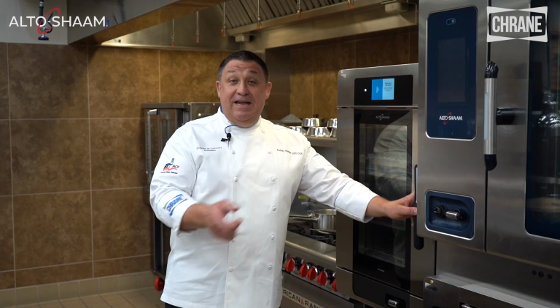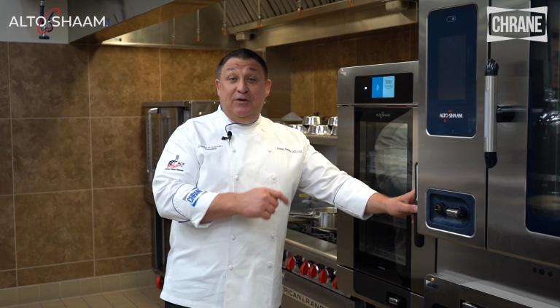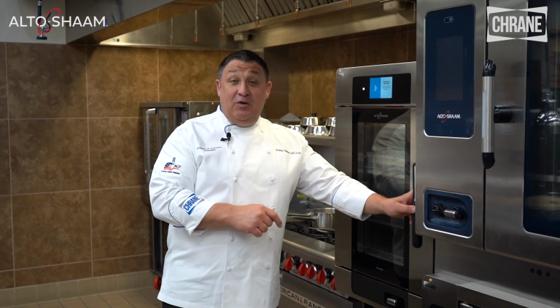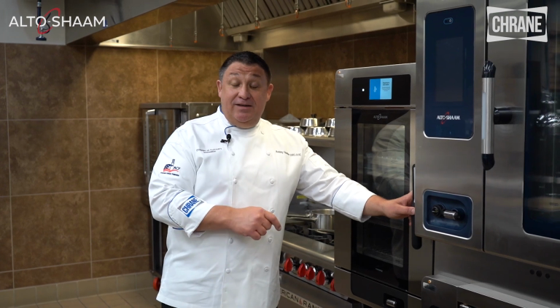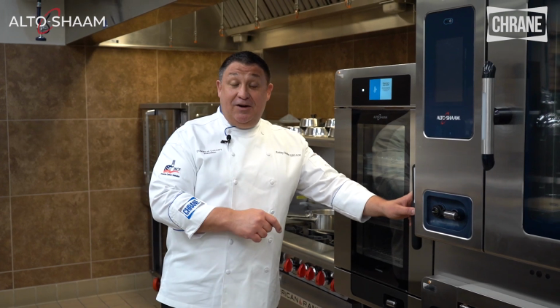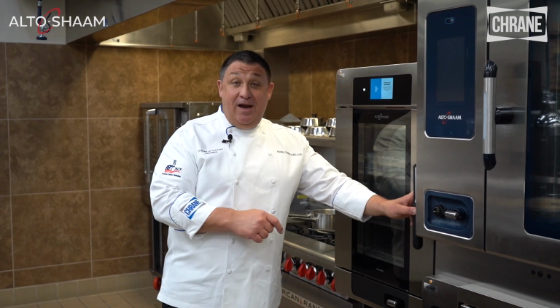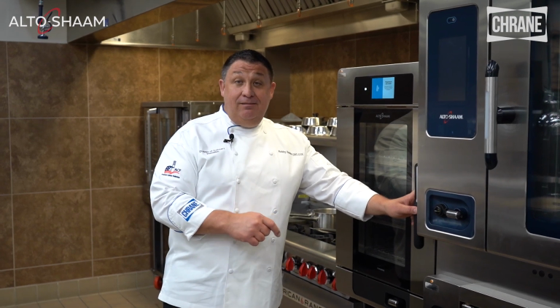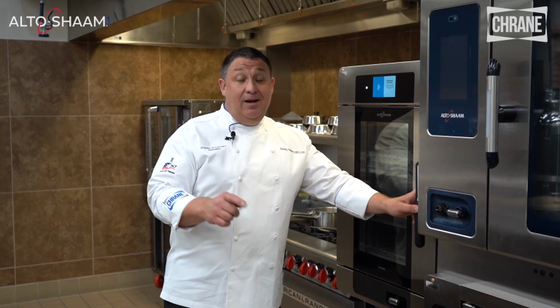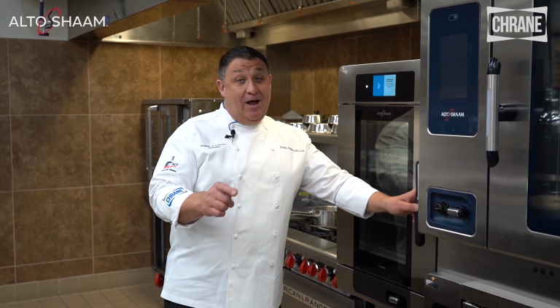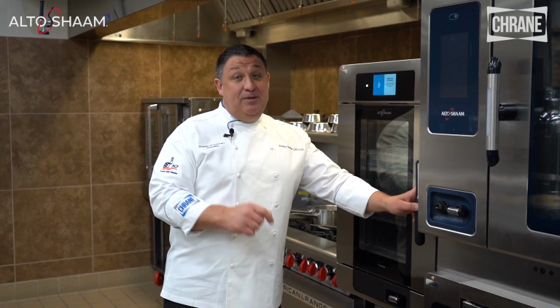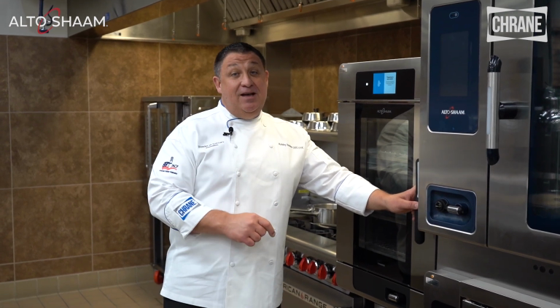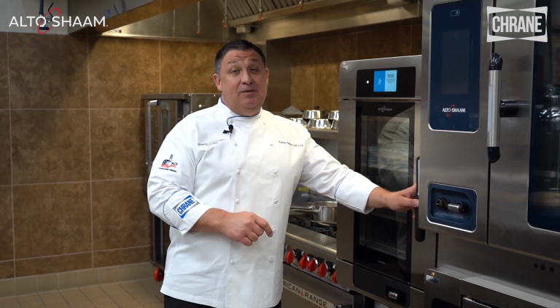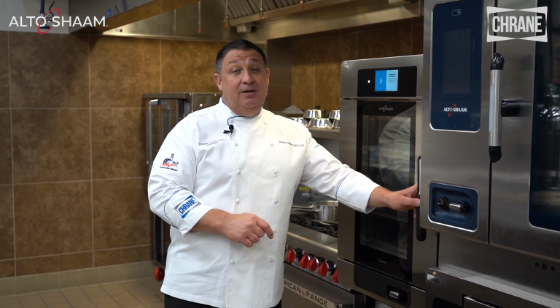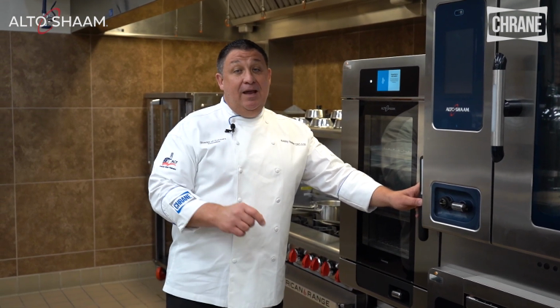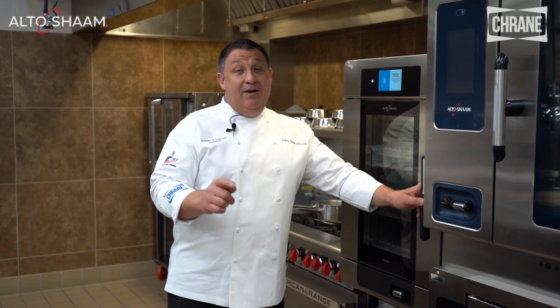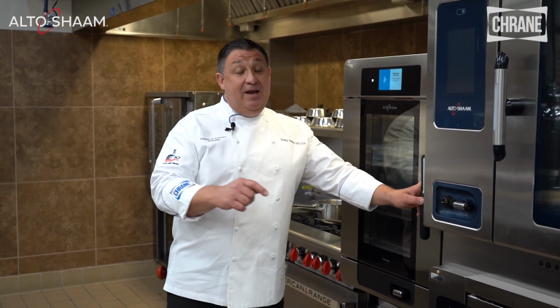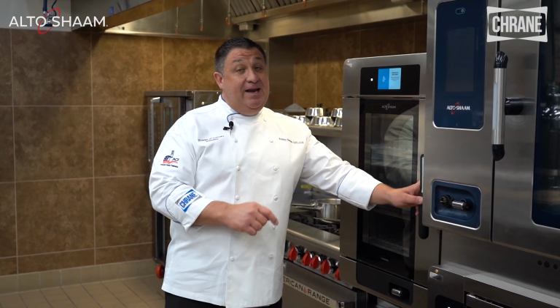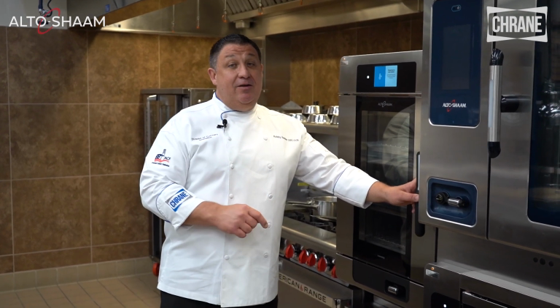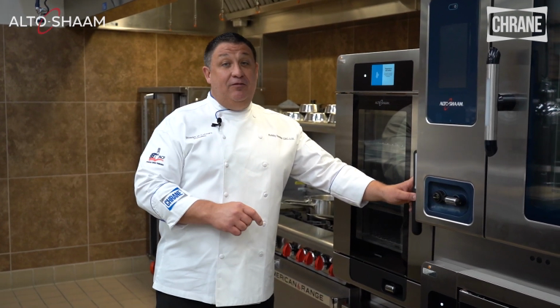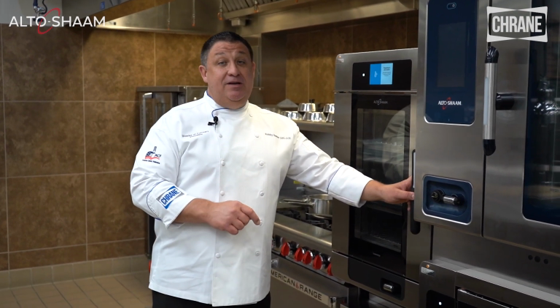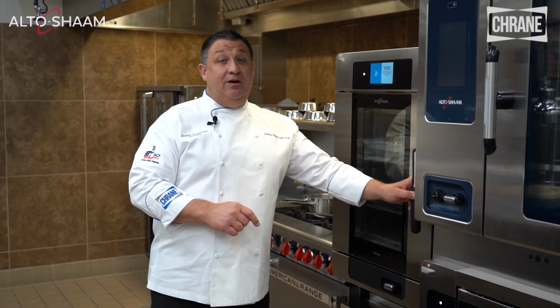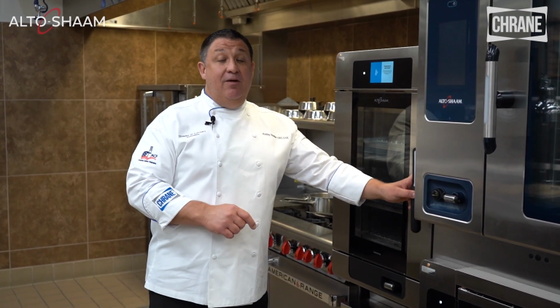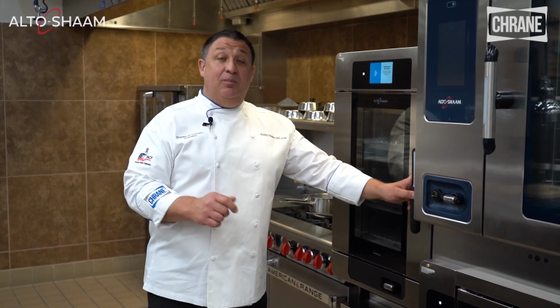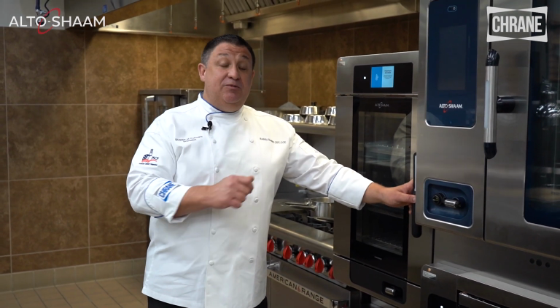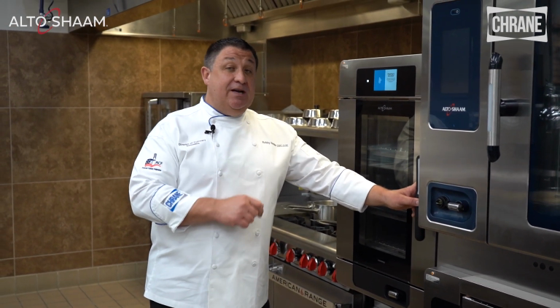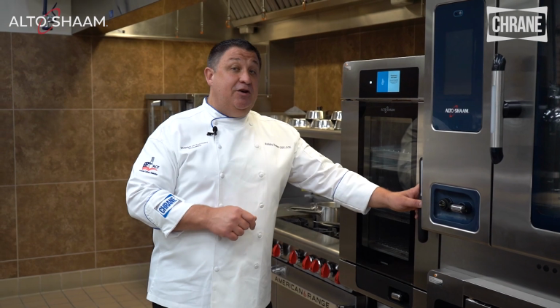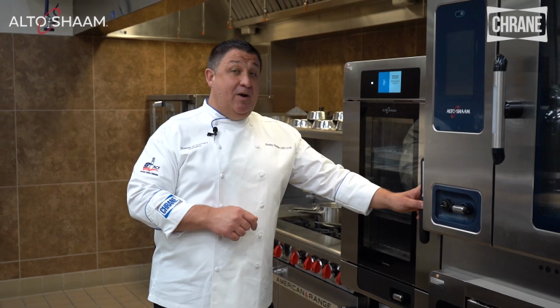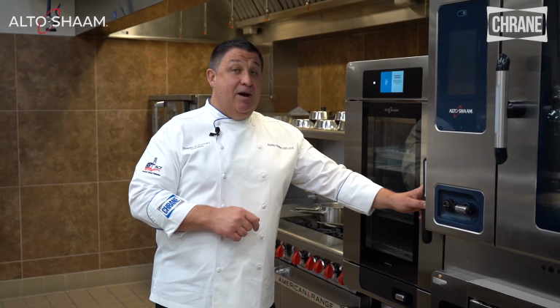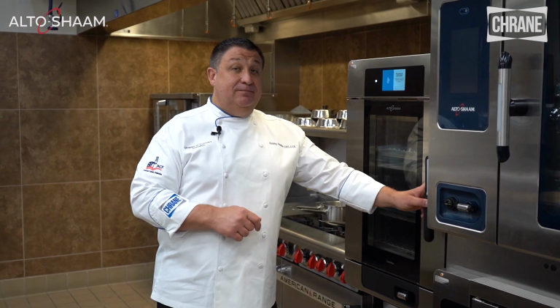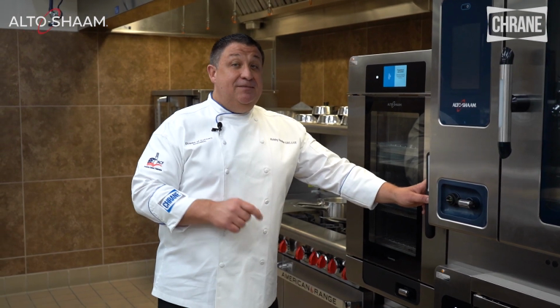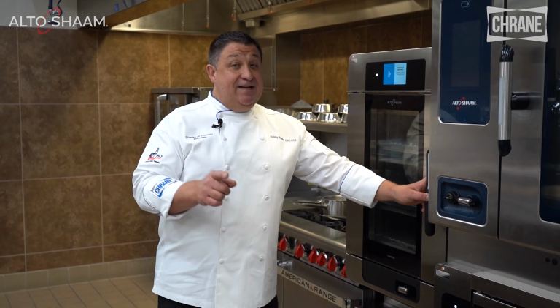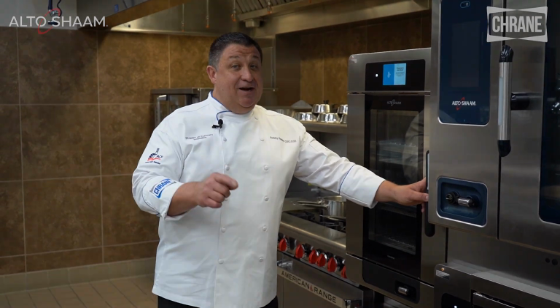Thanks for joining us at Crane. I hope this helped, and if you need any other information or help, please reach out to your Crane rep. Take care.